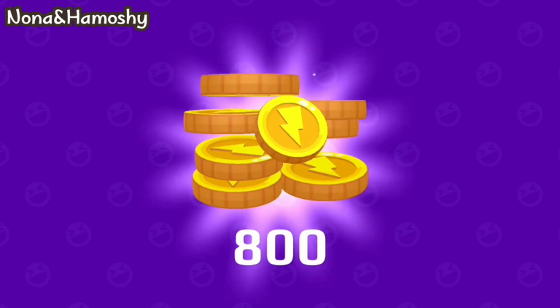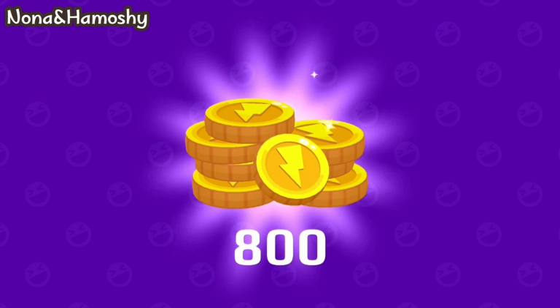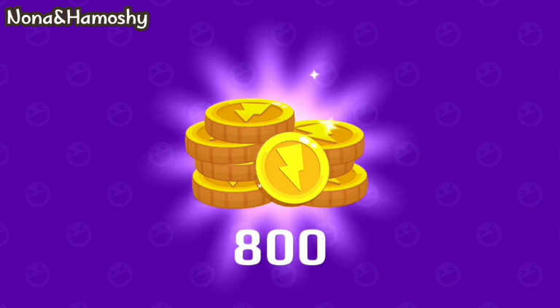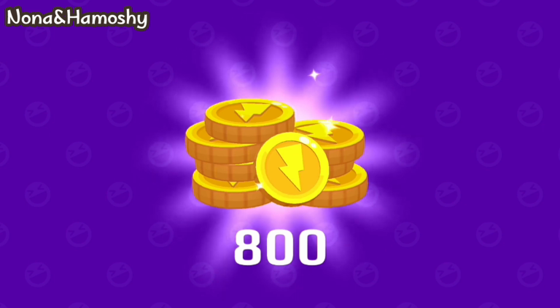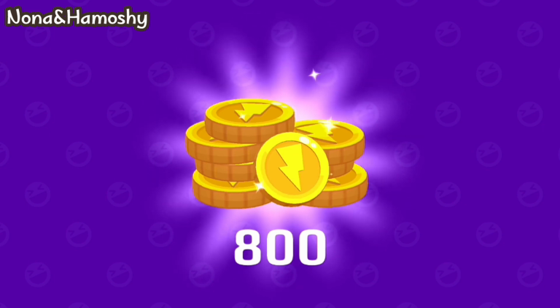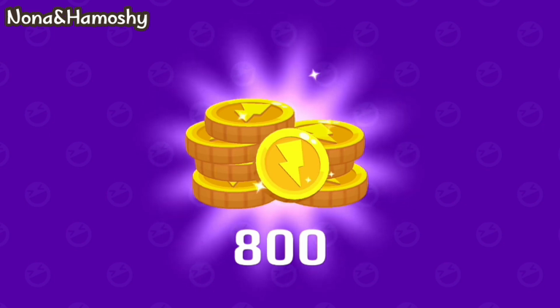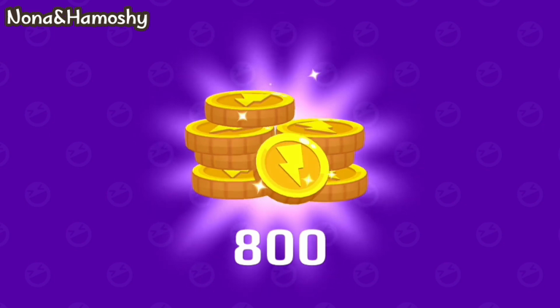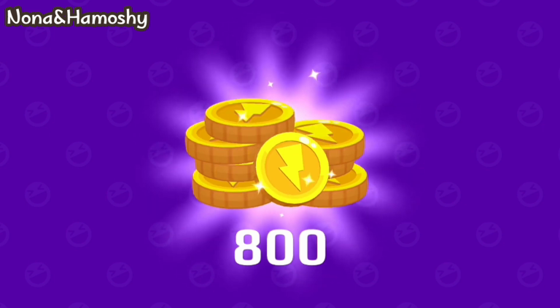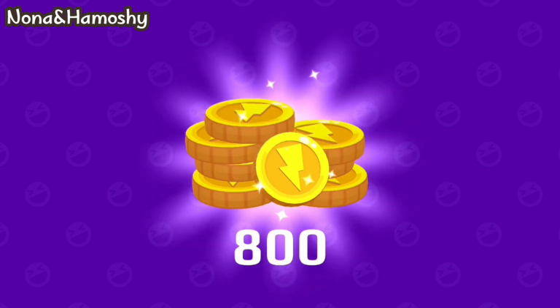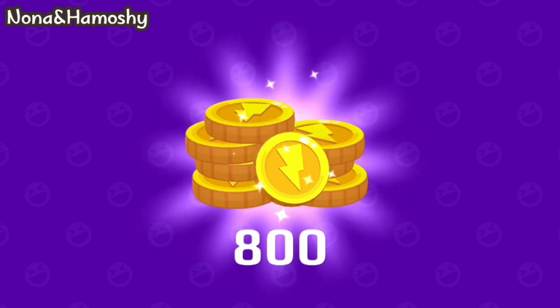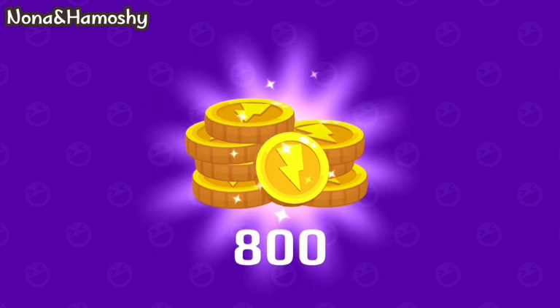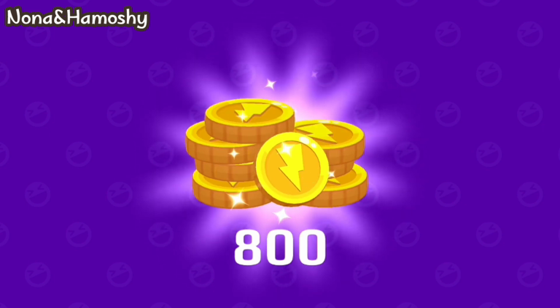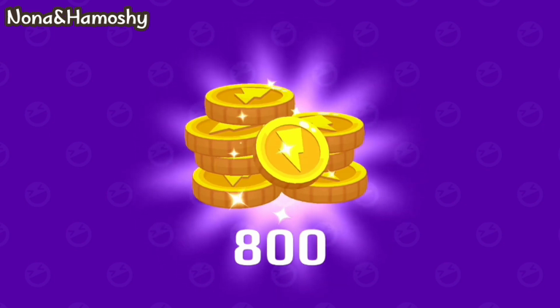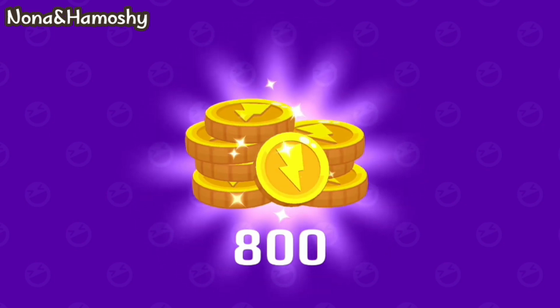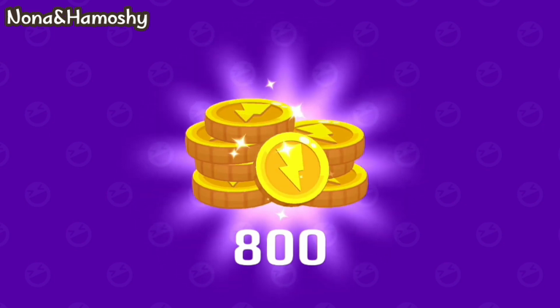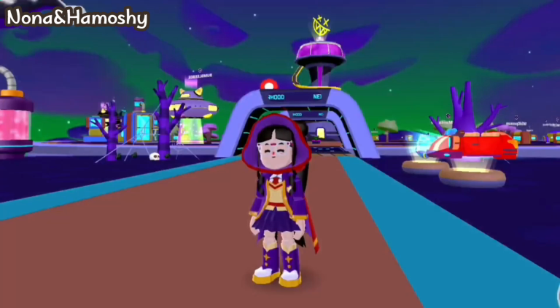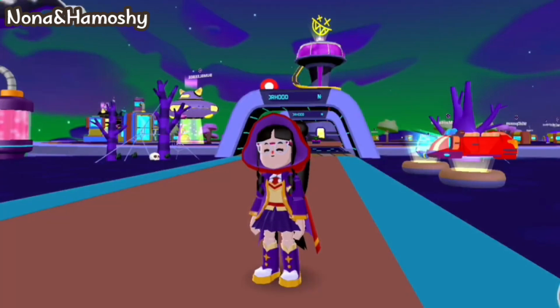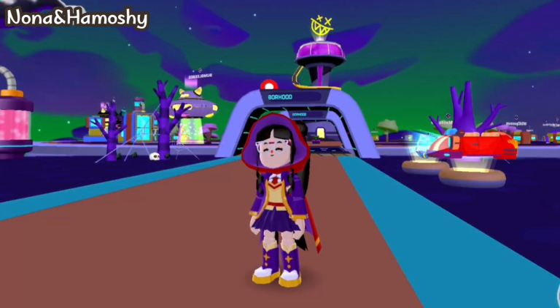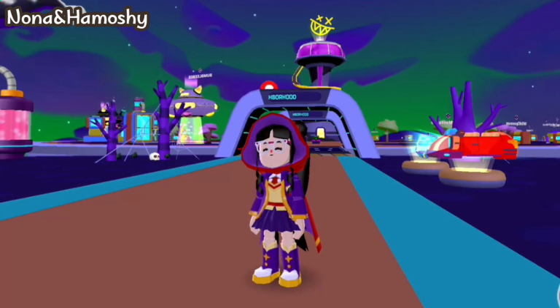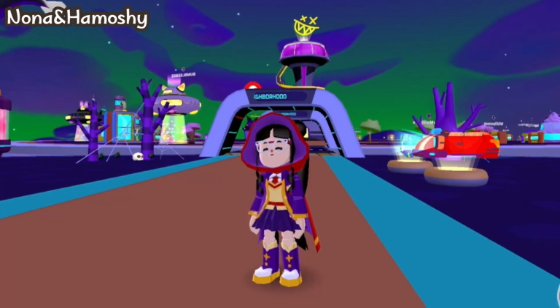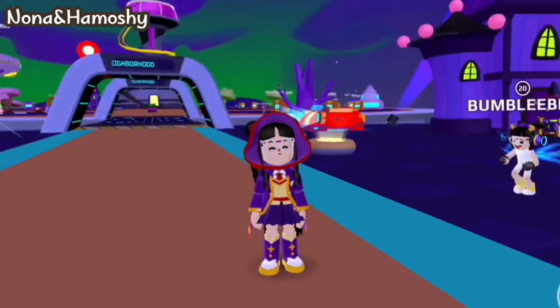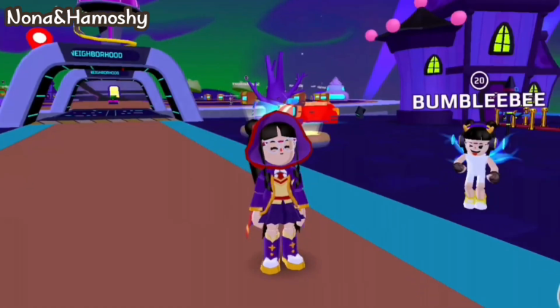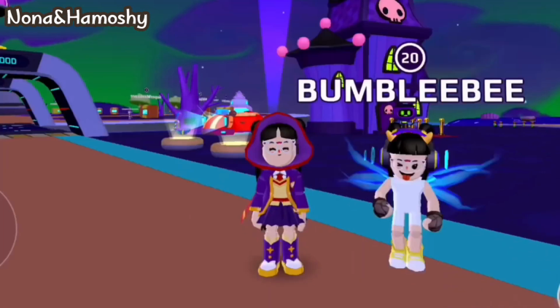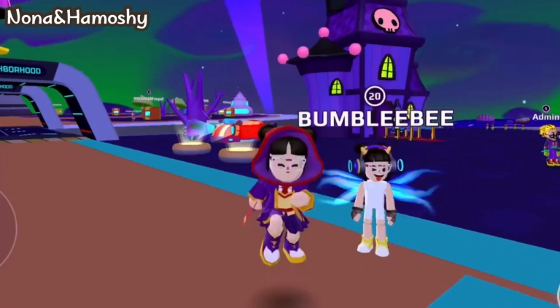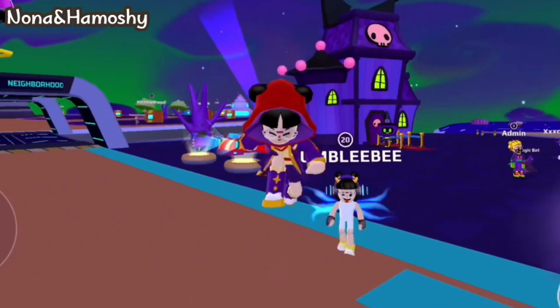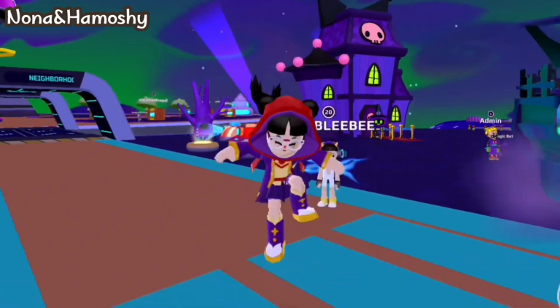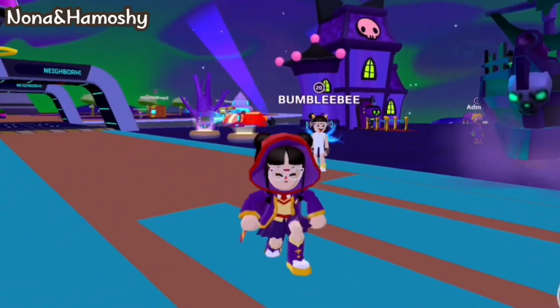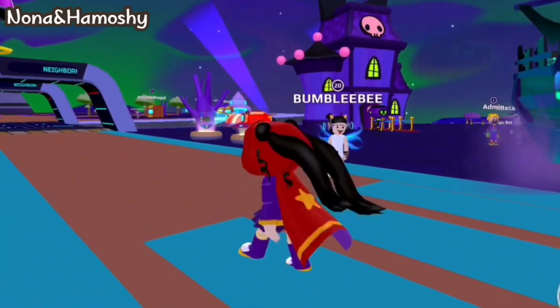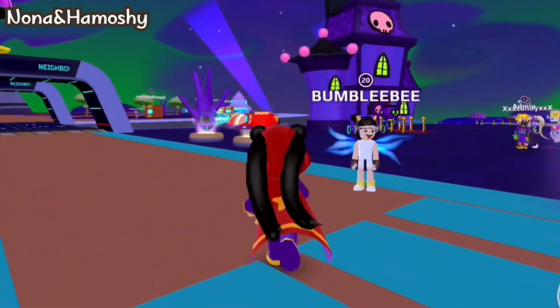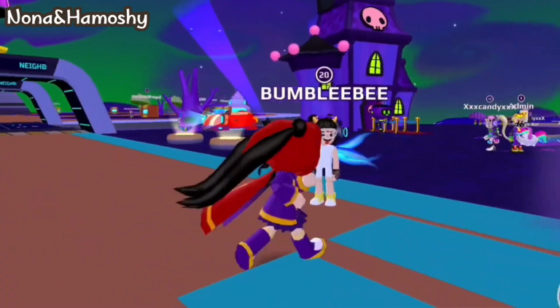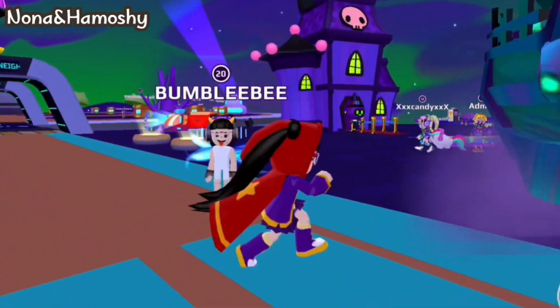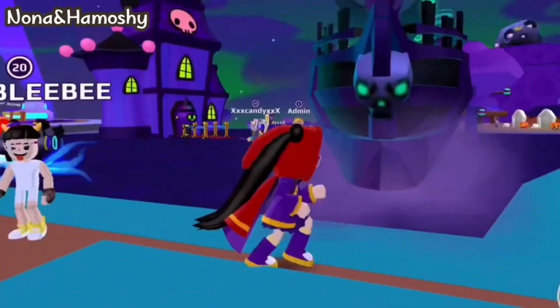I got 800 coins. Share this video with your friends. Thanks for watching and bye!